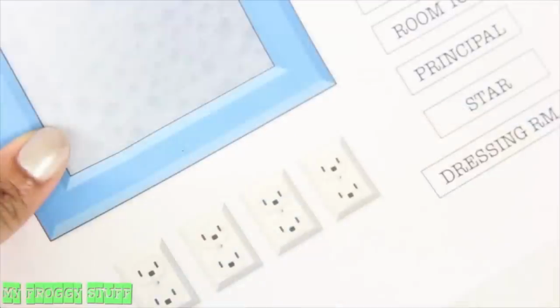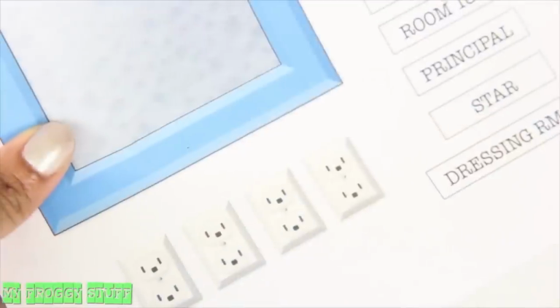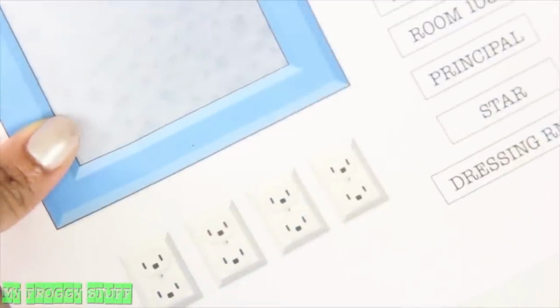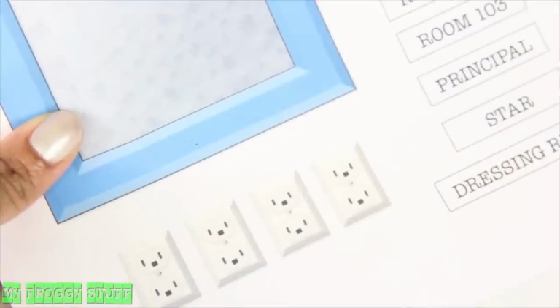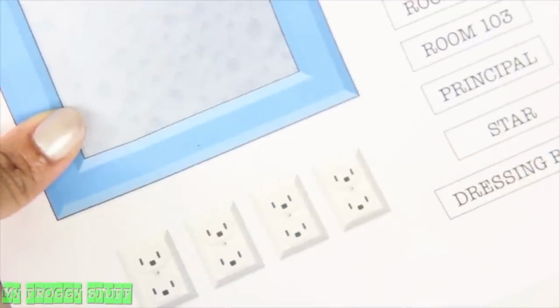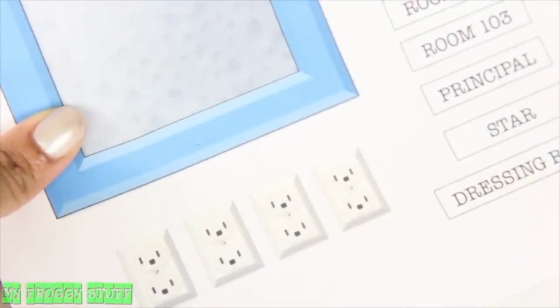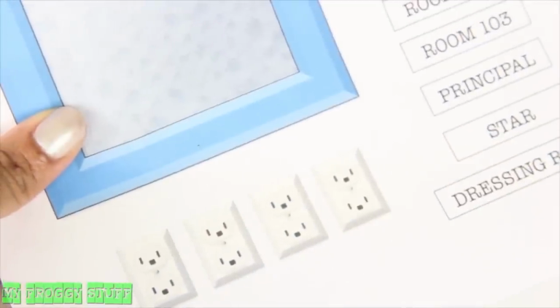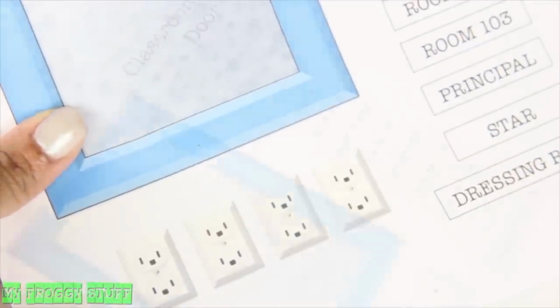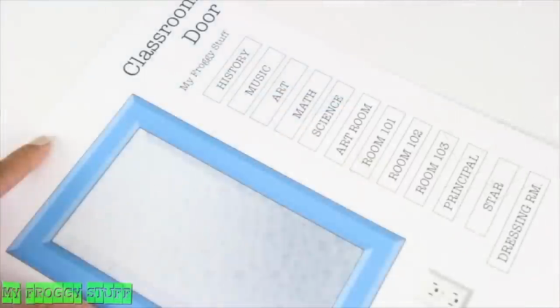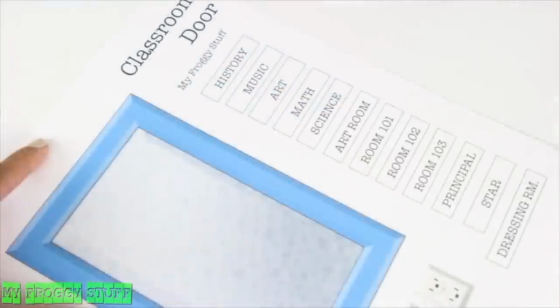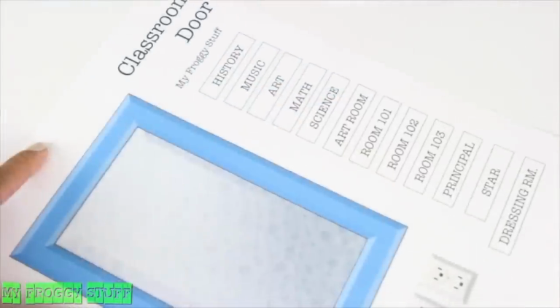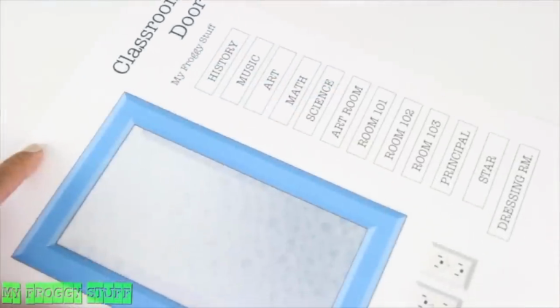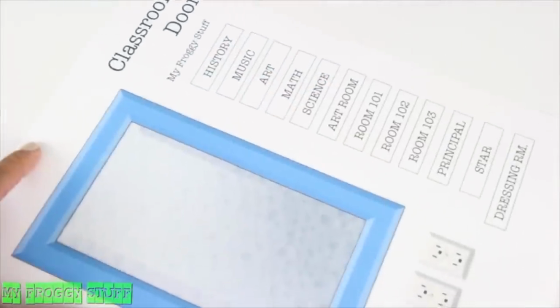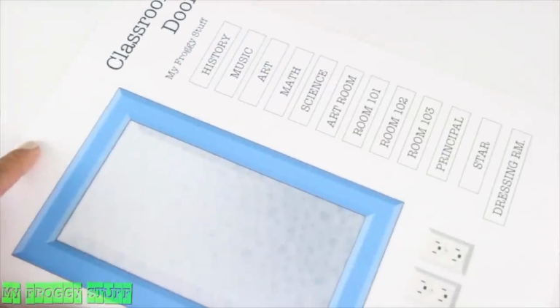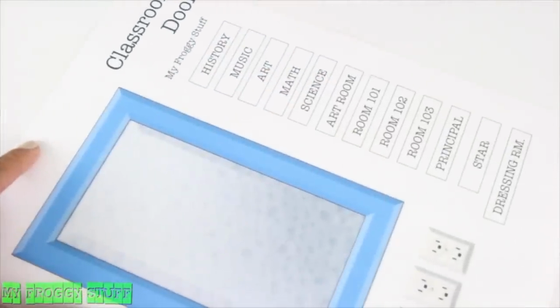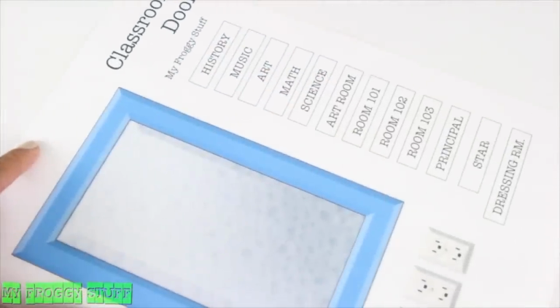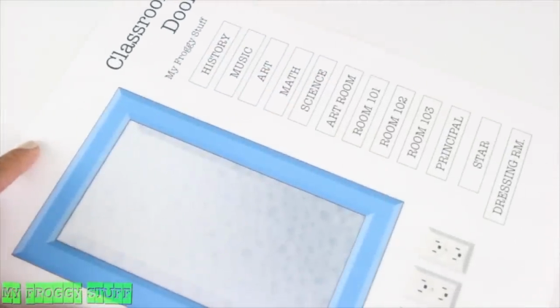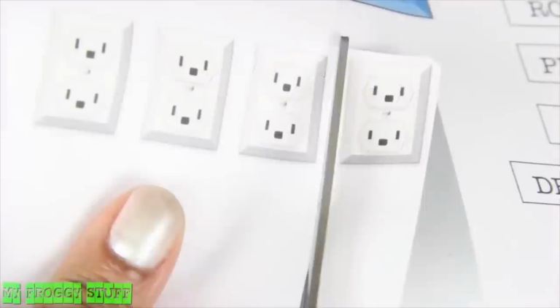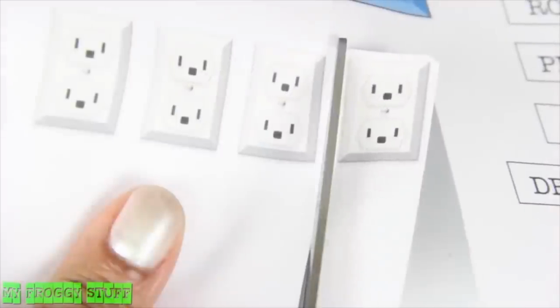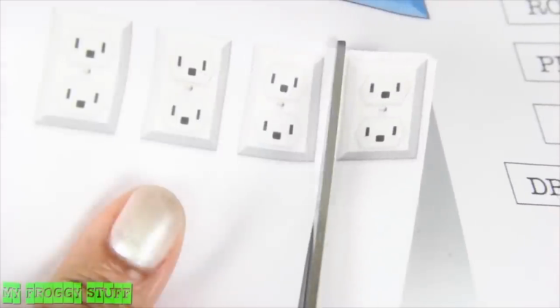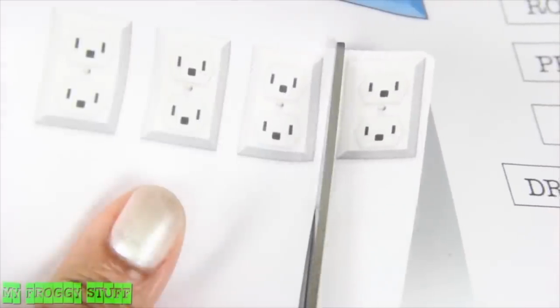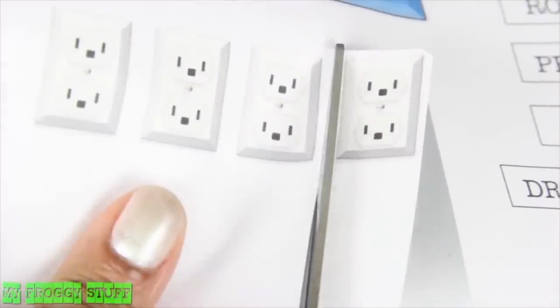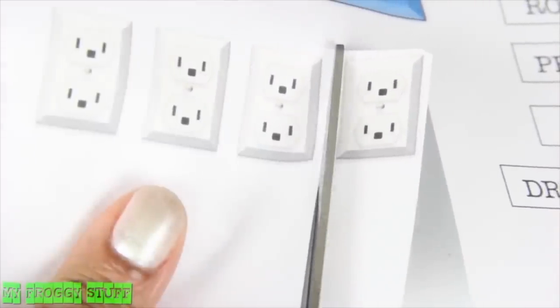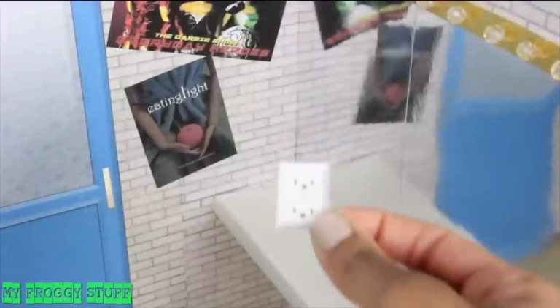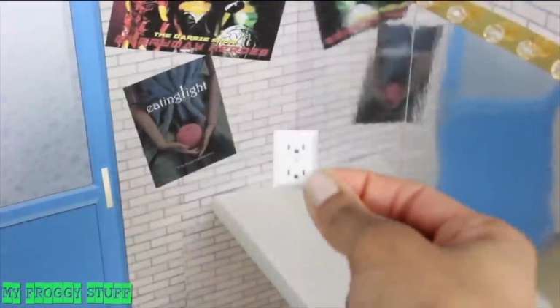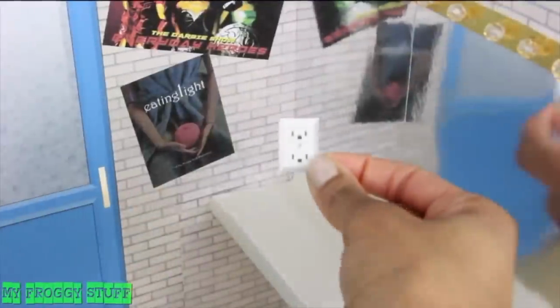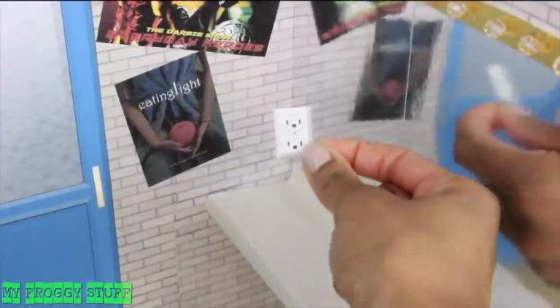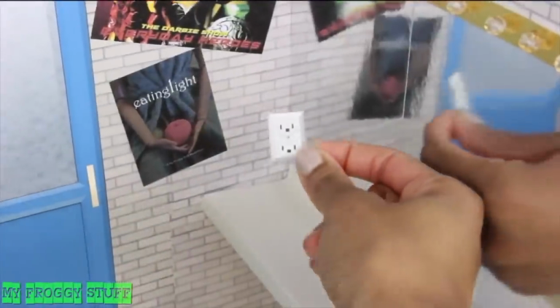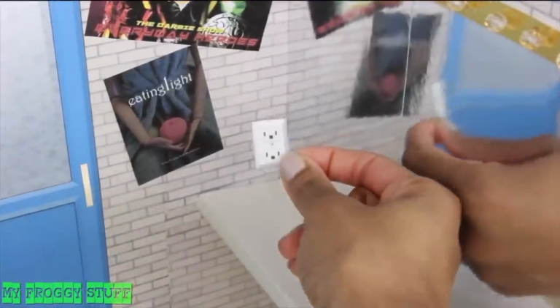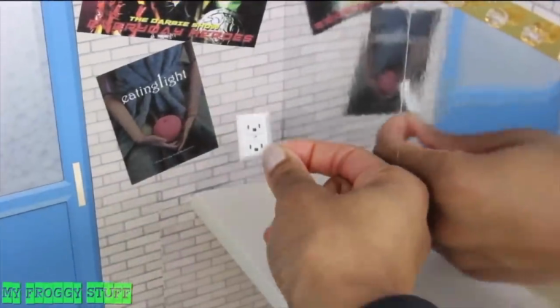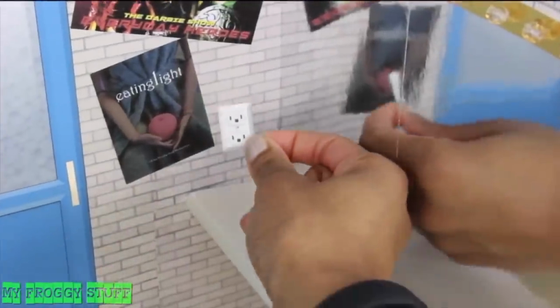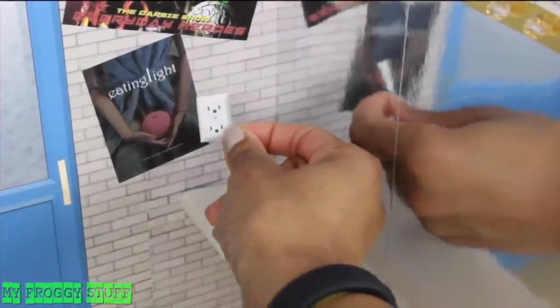We added outlets to our classroom door printable, cut them out, then glued them to the walls.